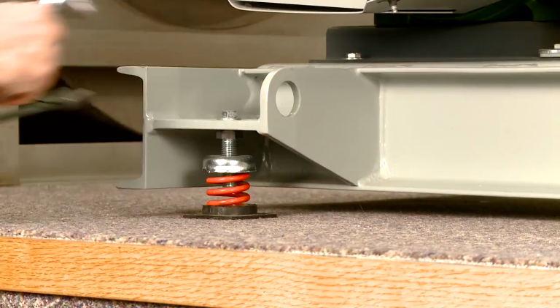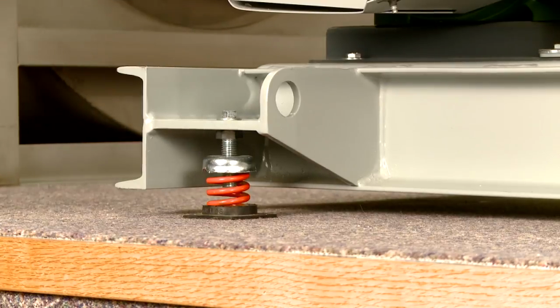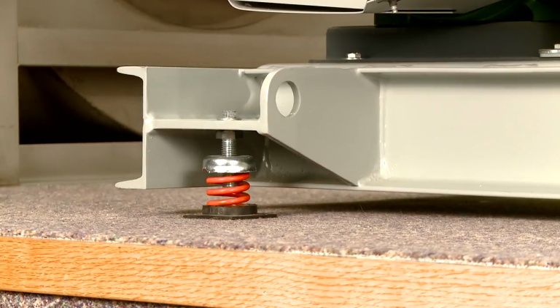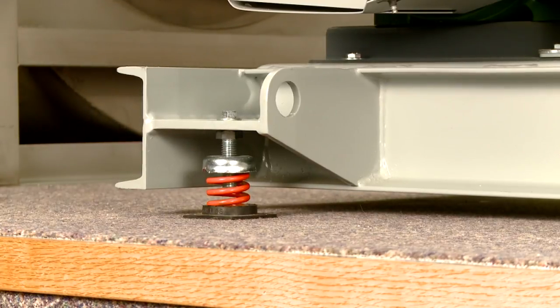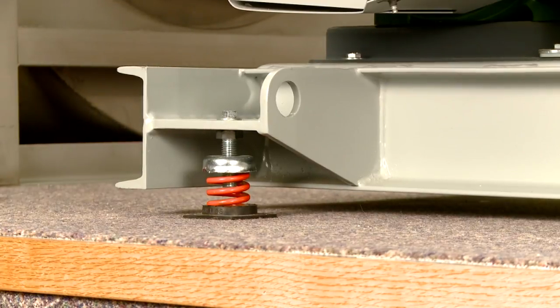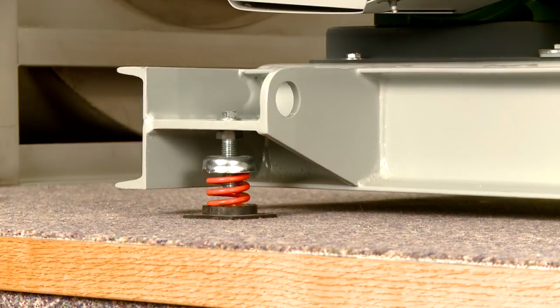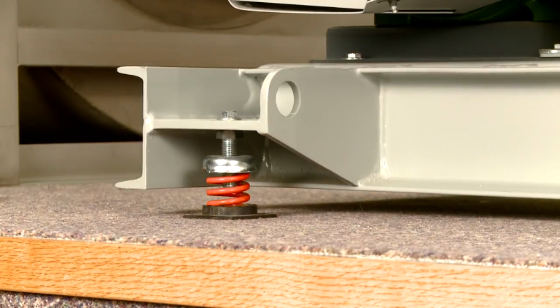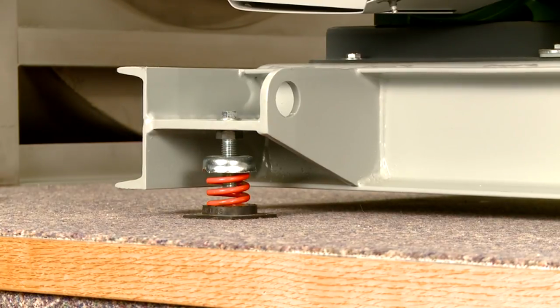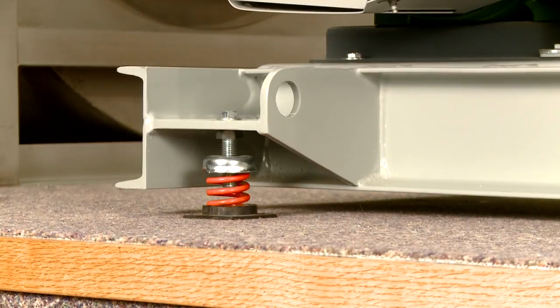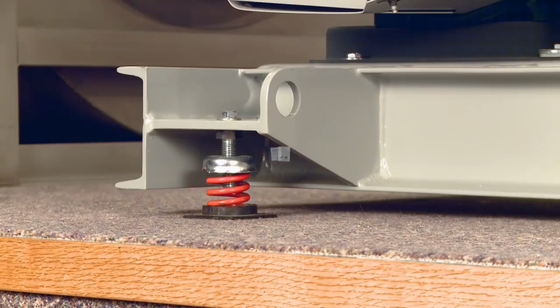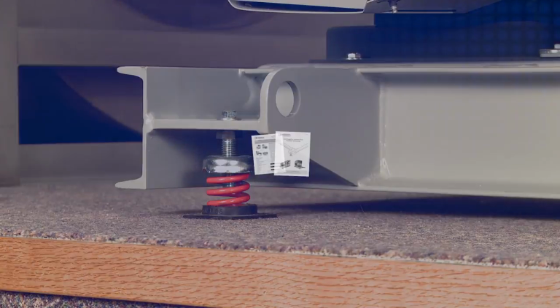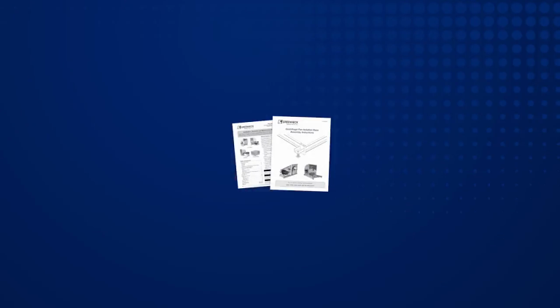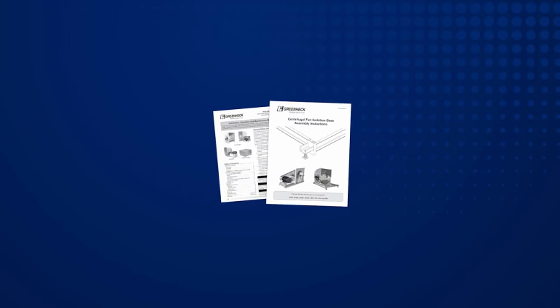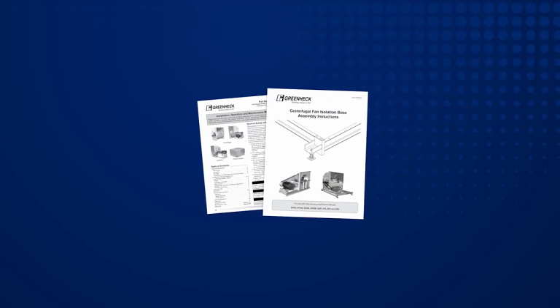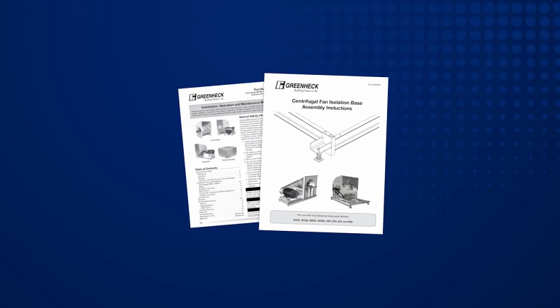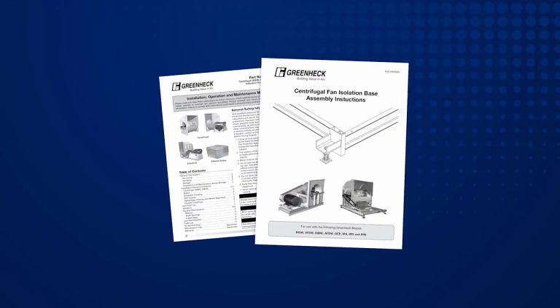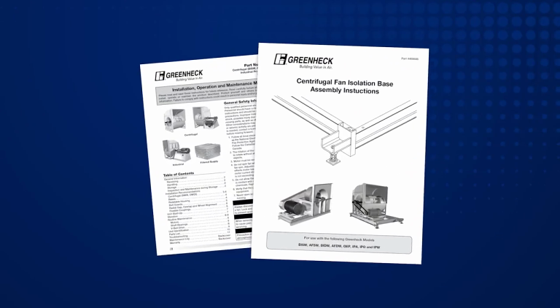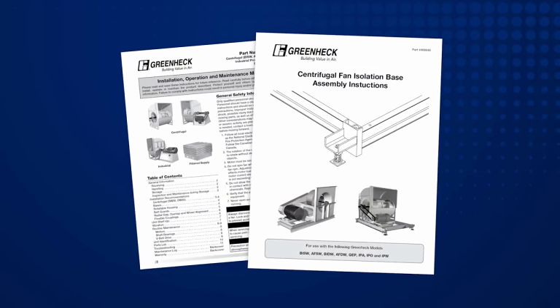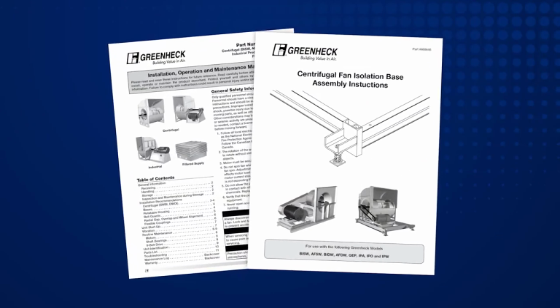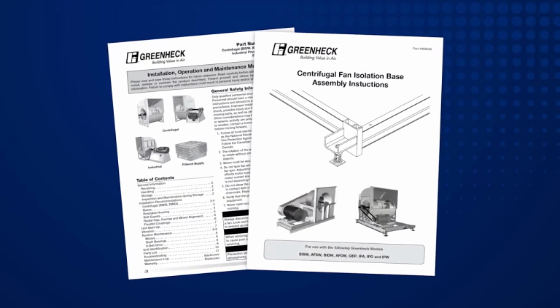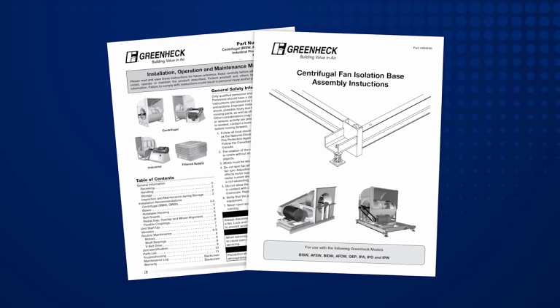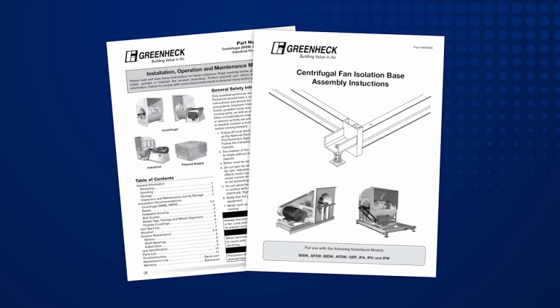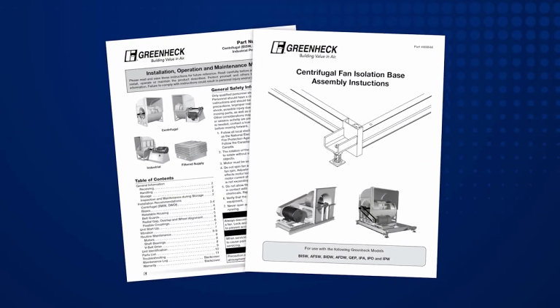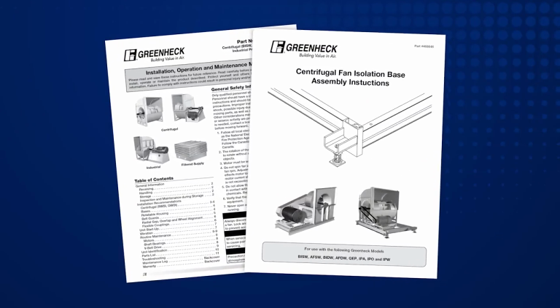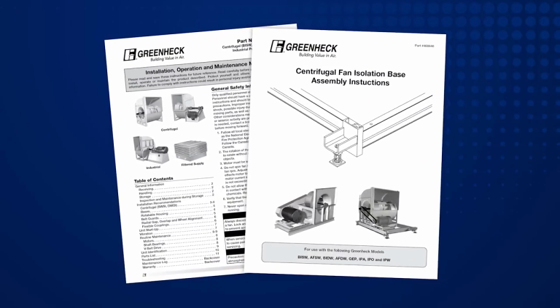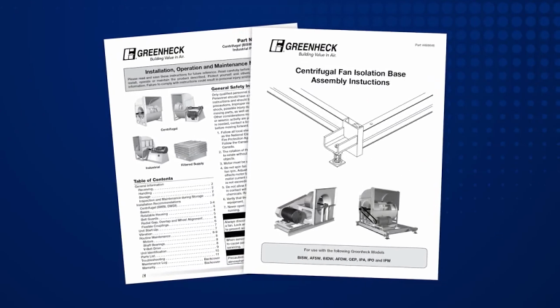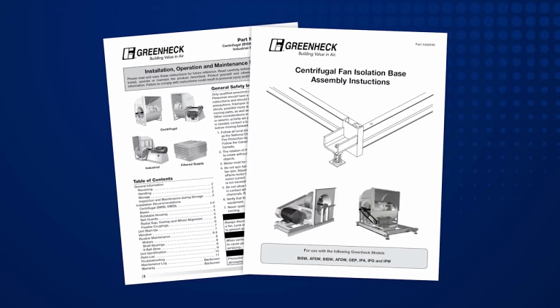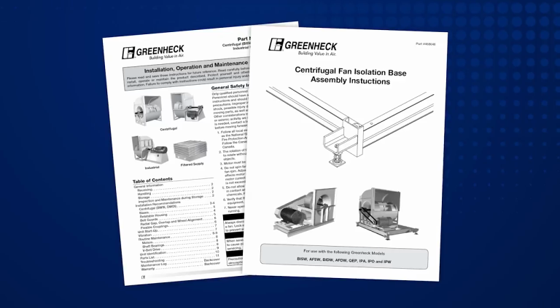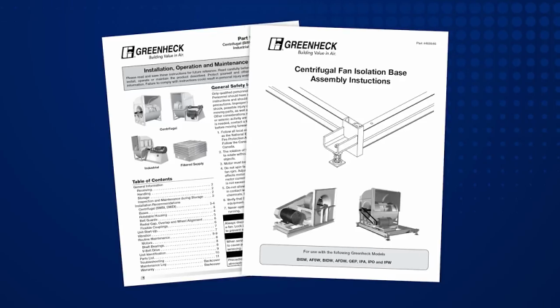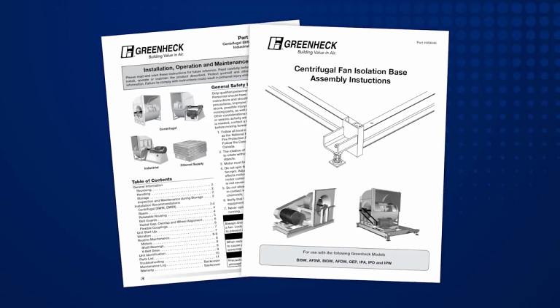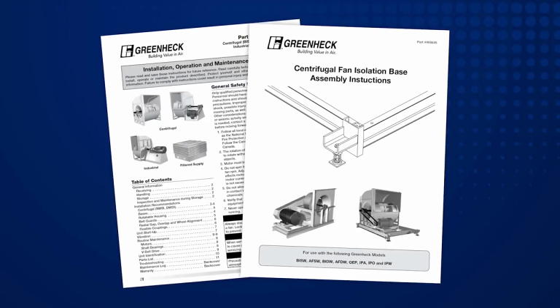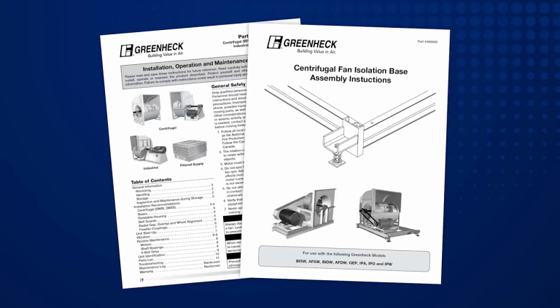Be sure to review the operation and startup procedures listed in your installation manual.